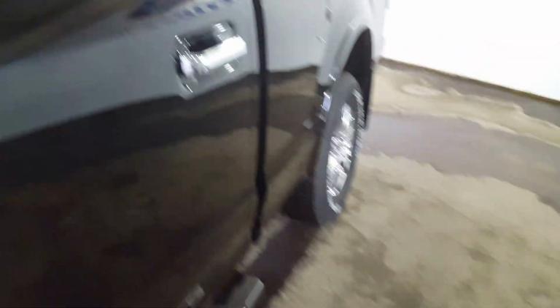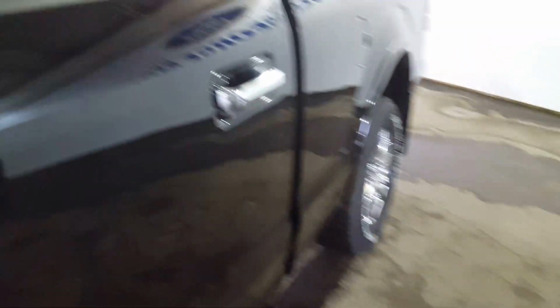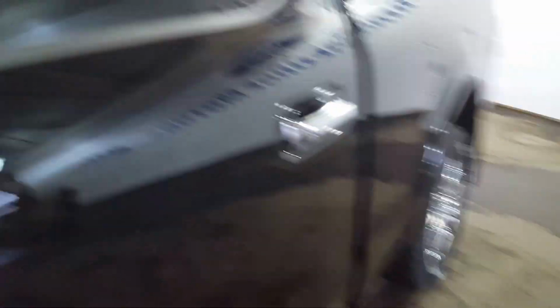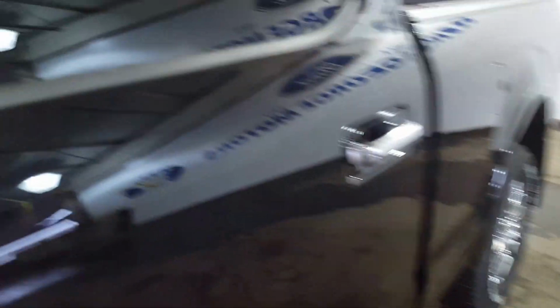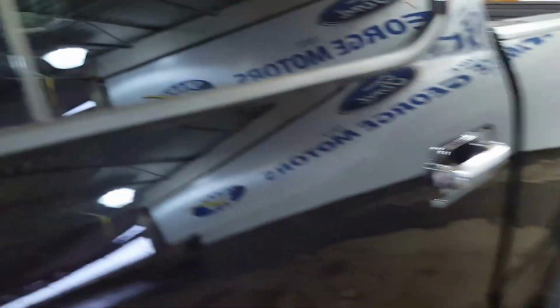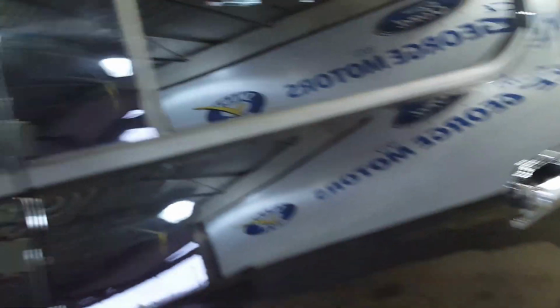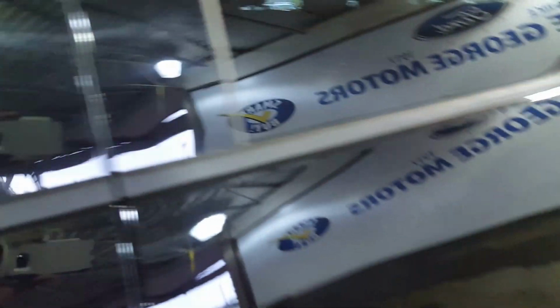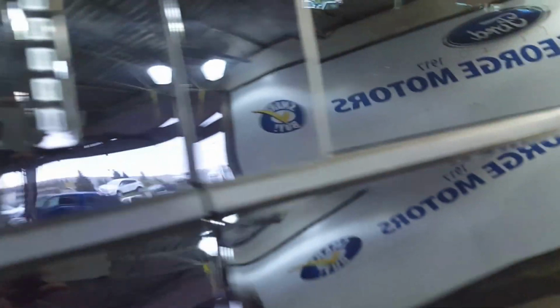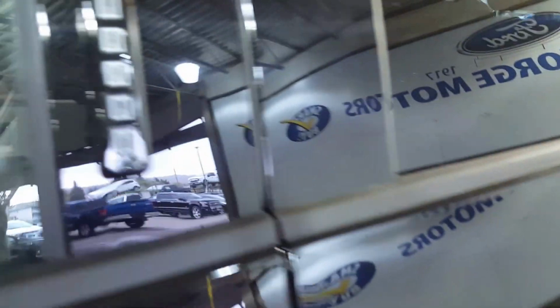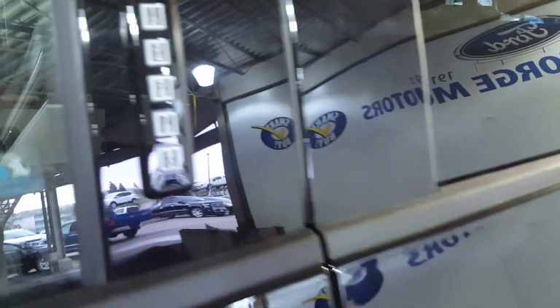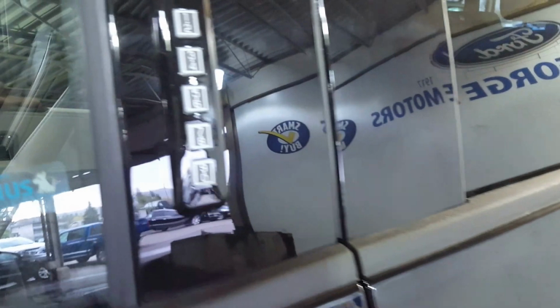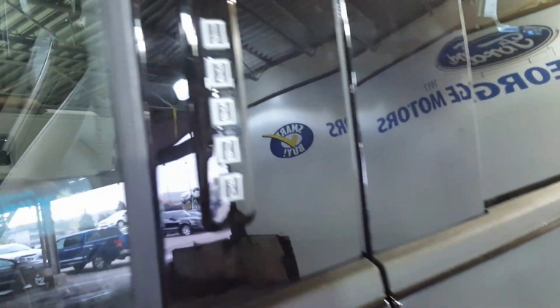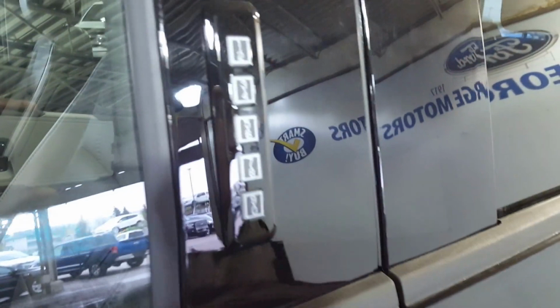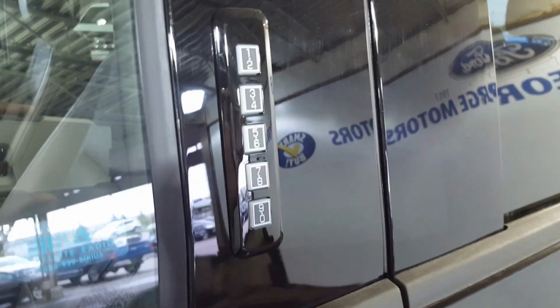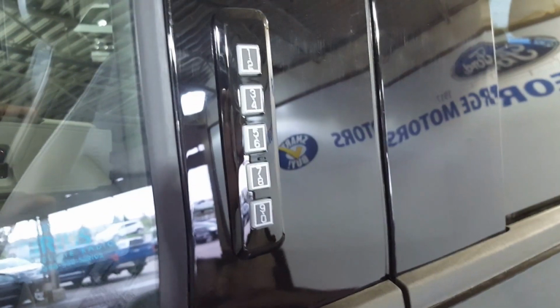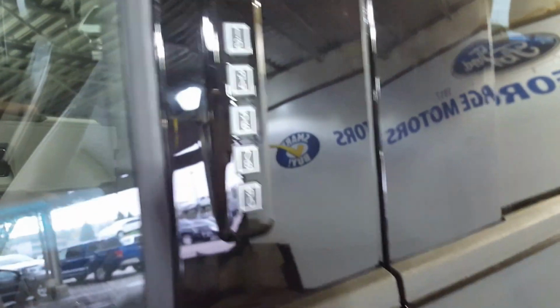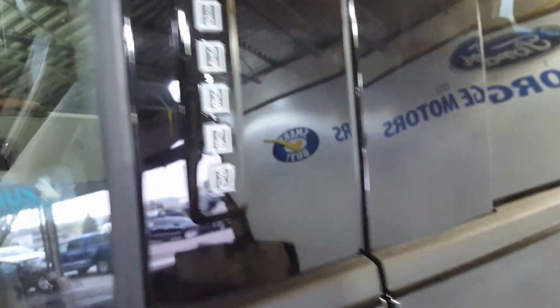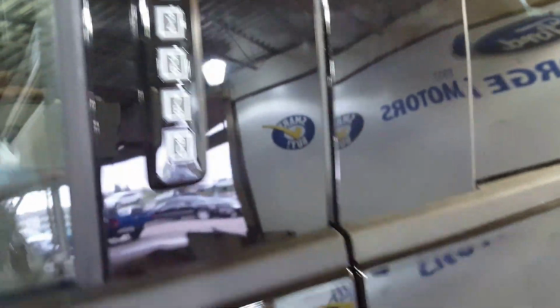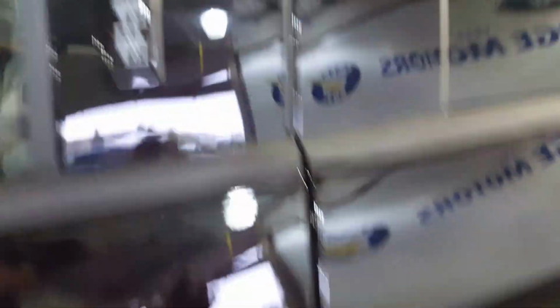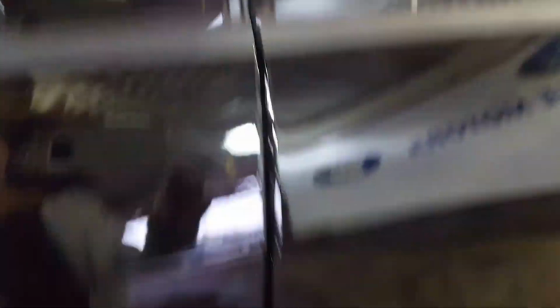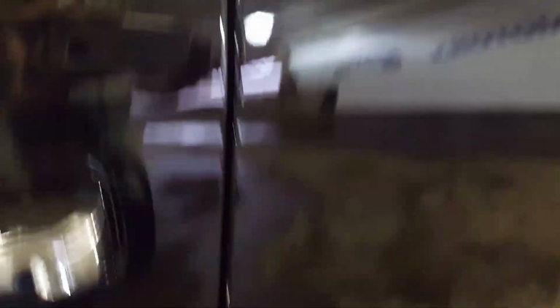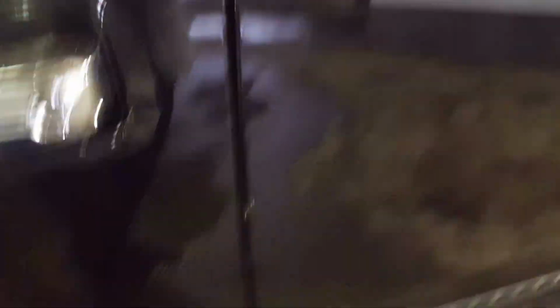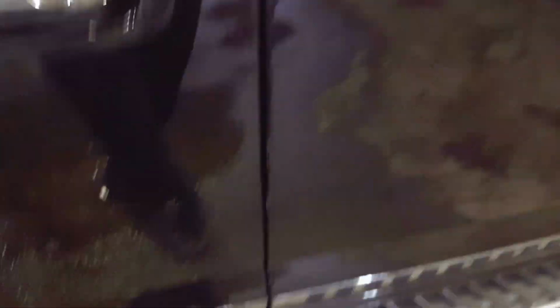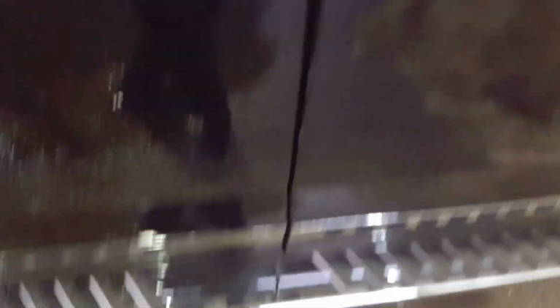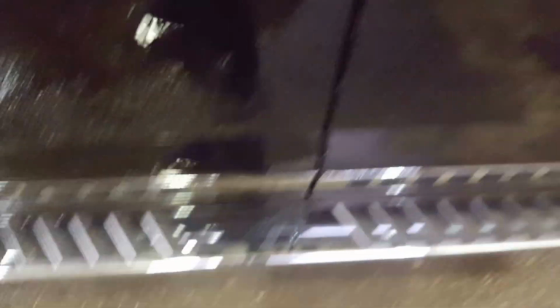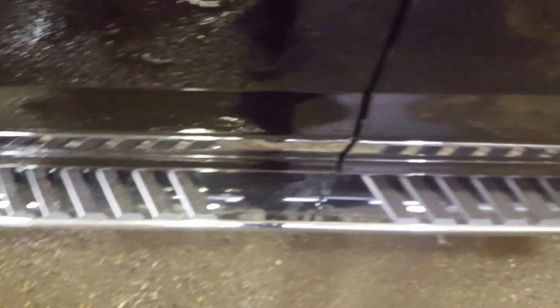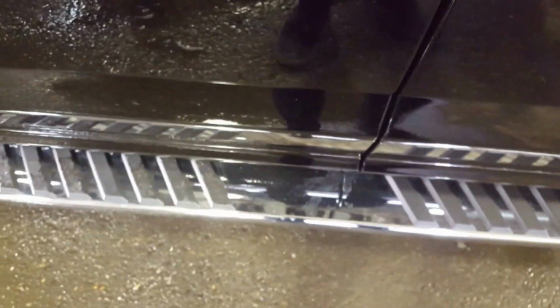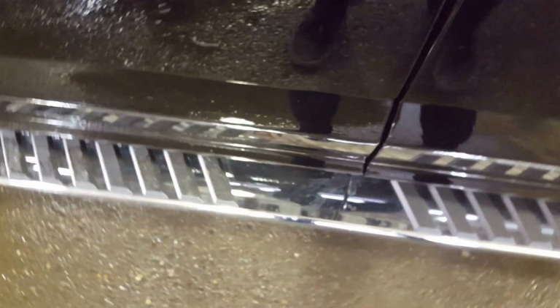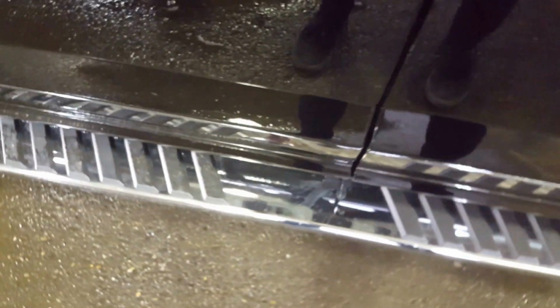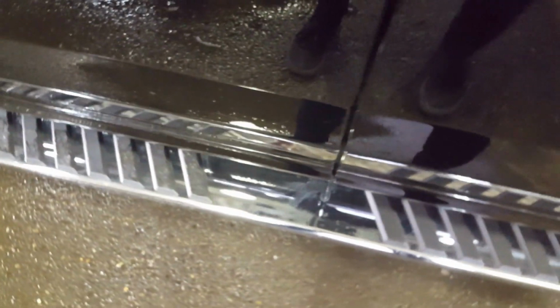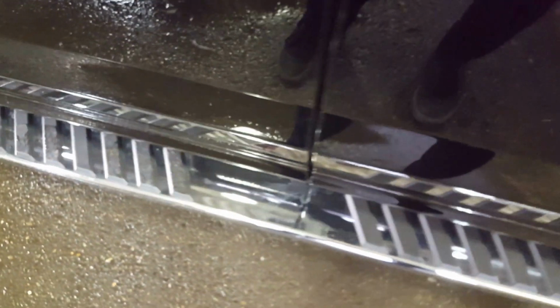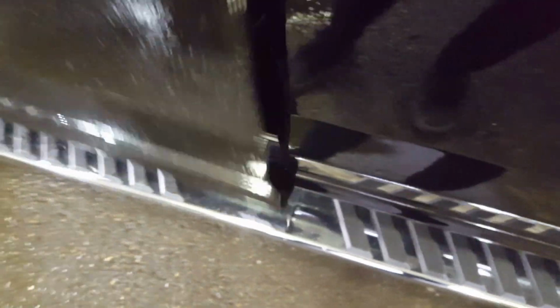Starting off on the driver's side of the vehicle, right there you have your keyless entry as well as some running boards.